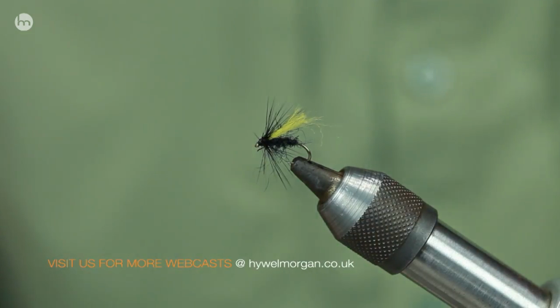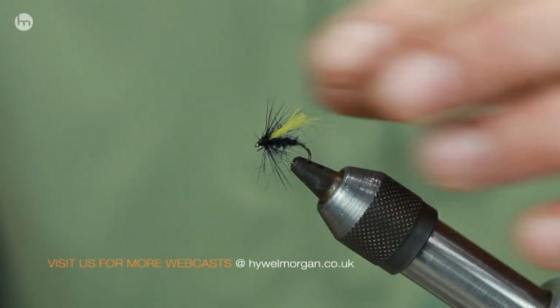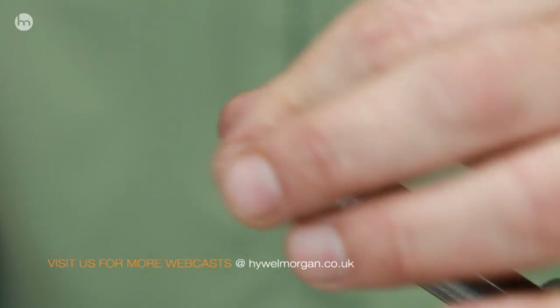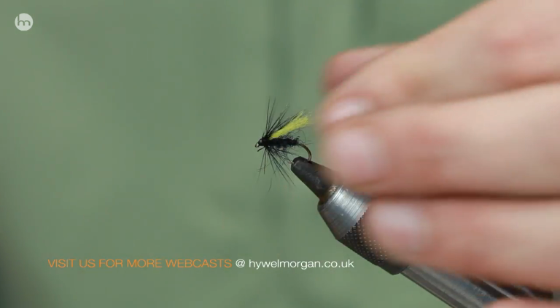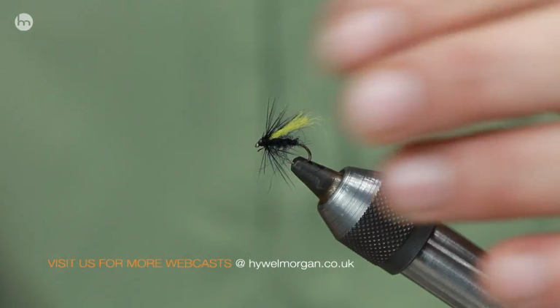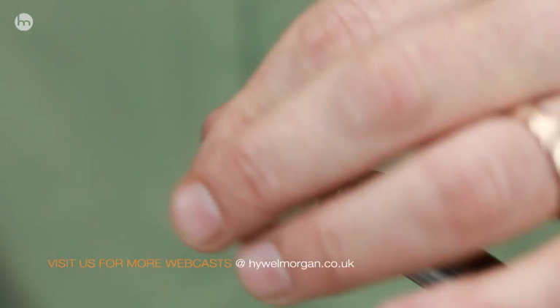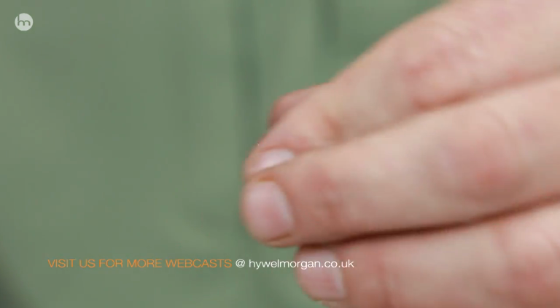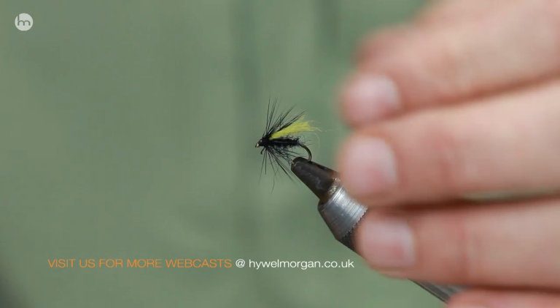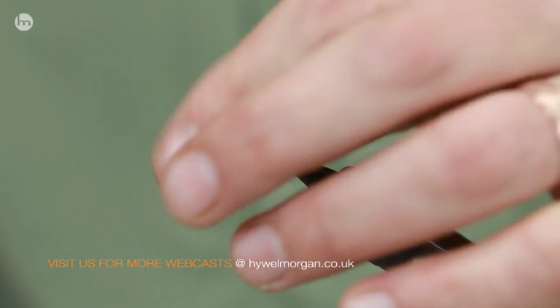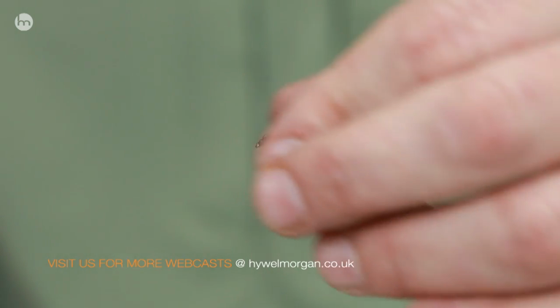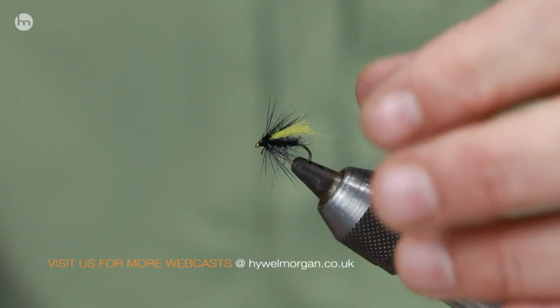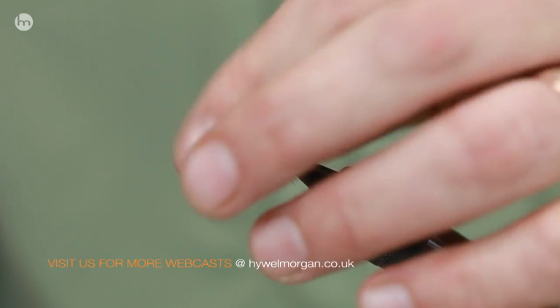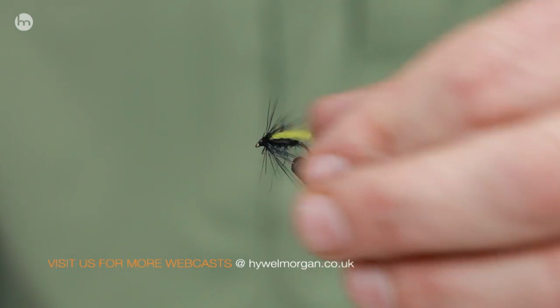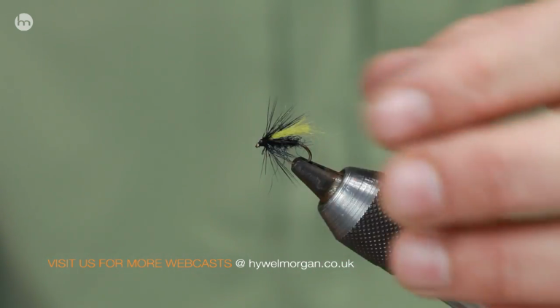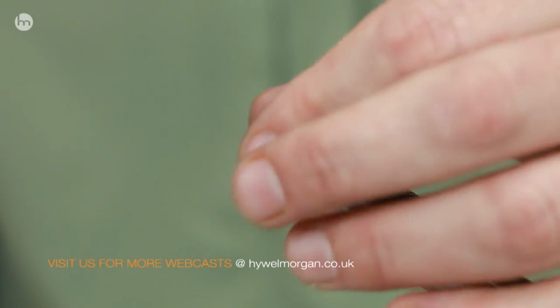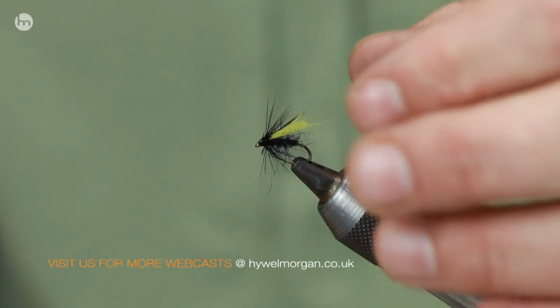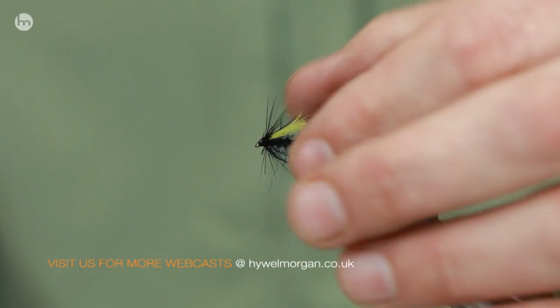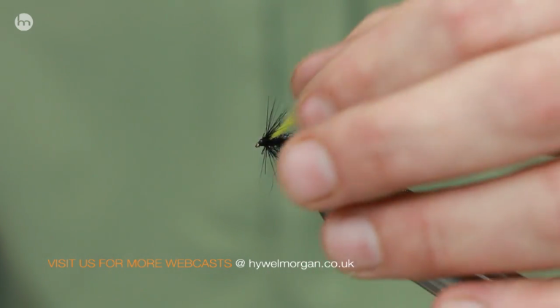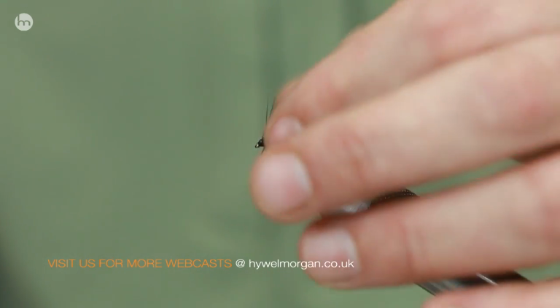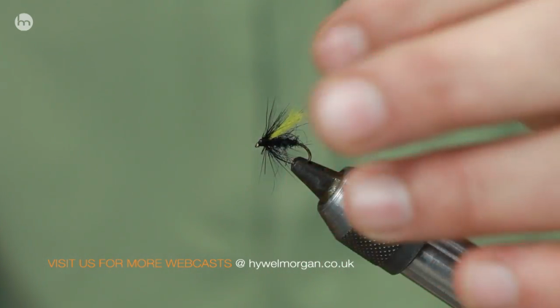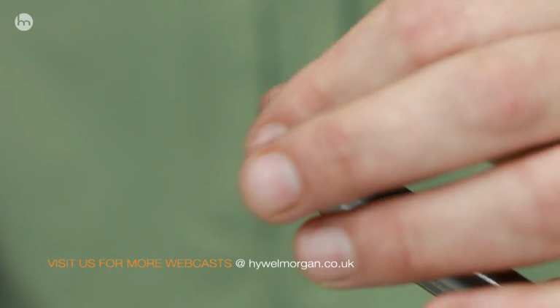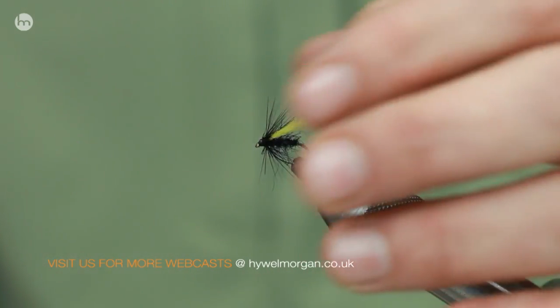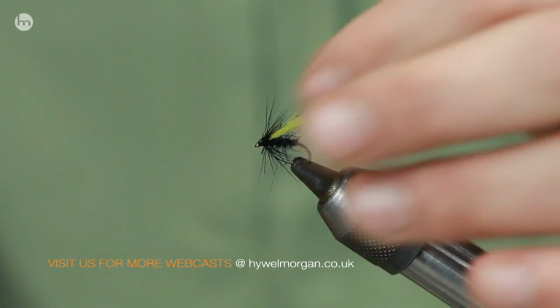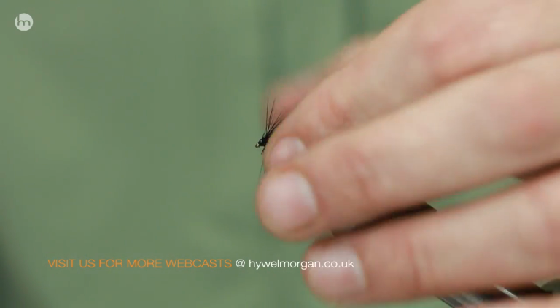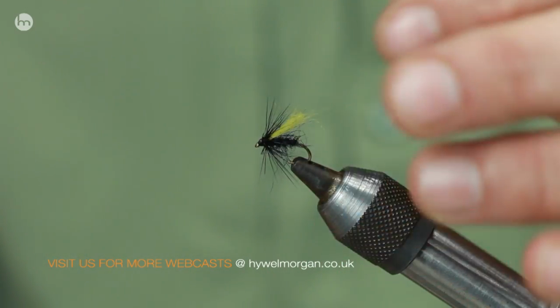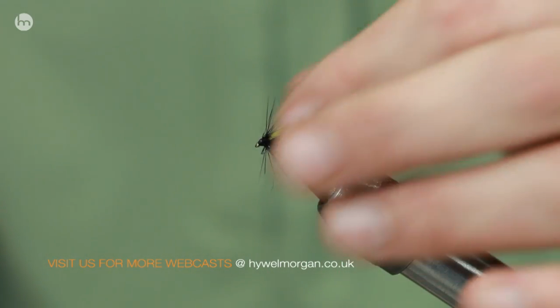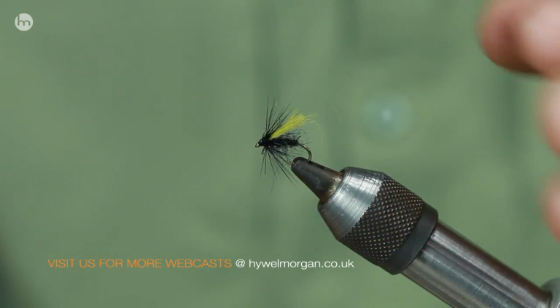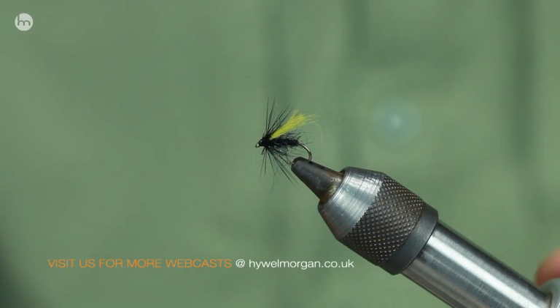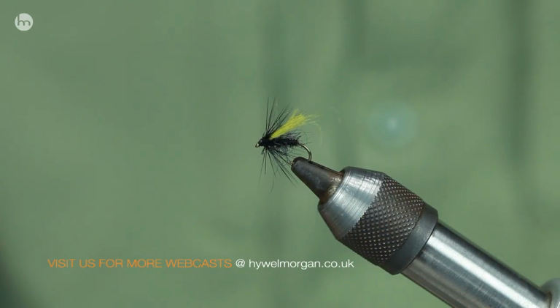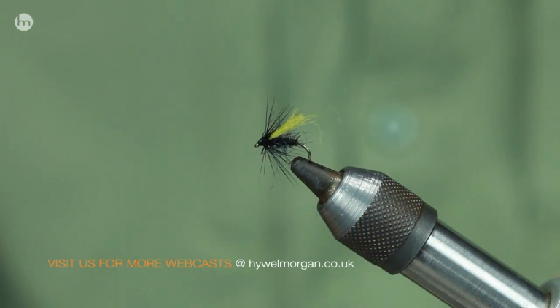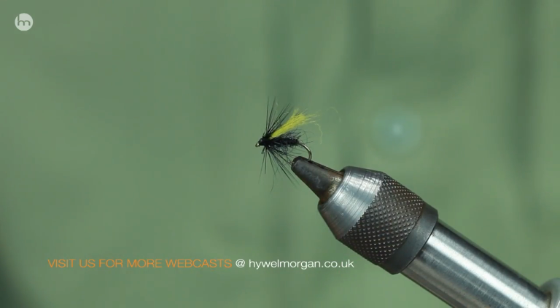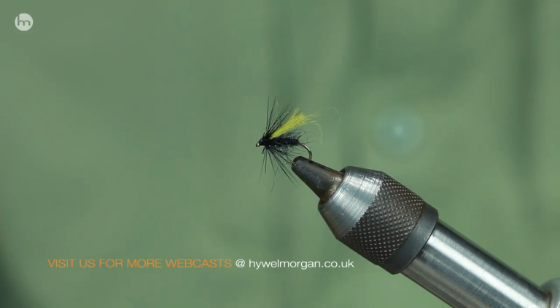If you want to see a bit more, go to my website and check out the whole selection - that's the dry fly selection.